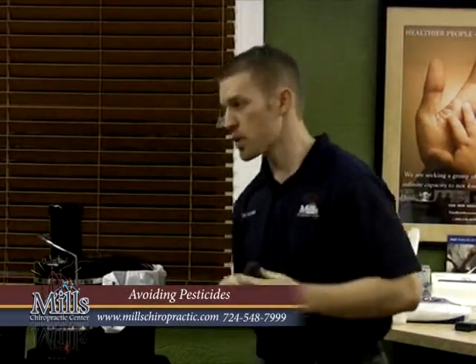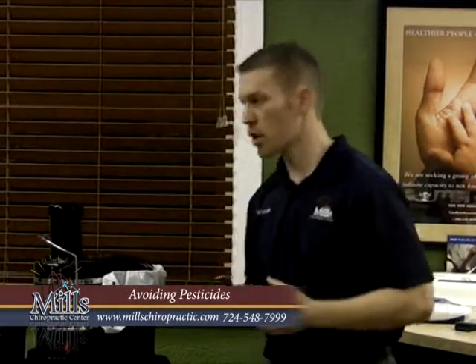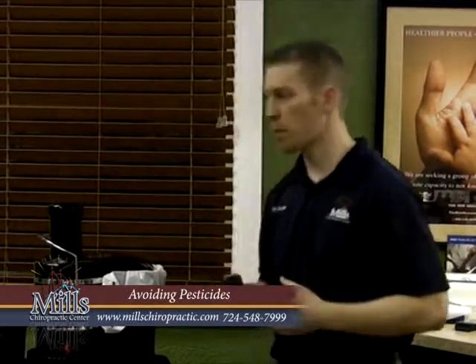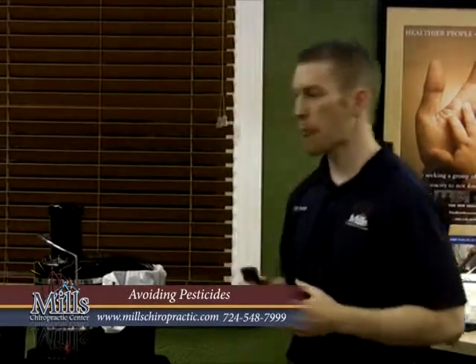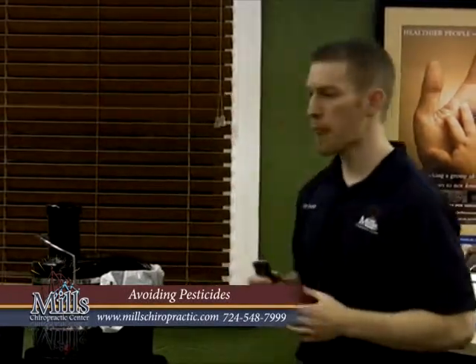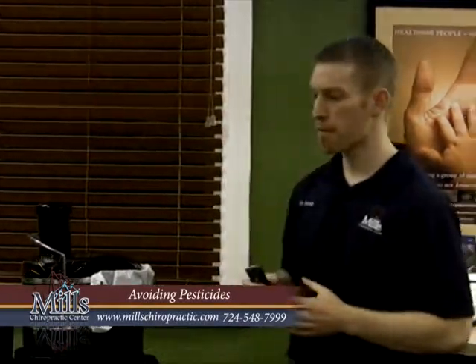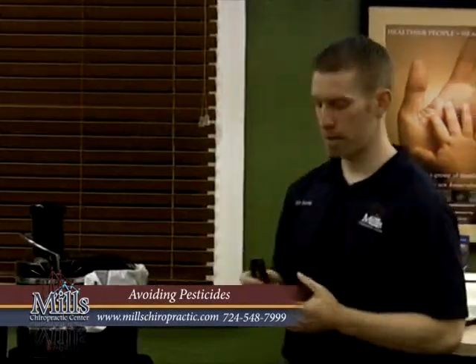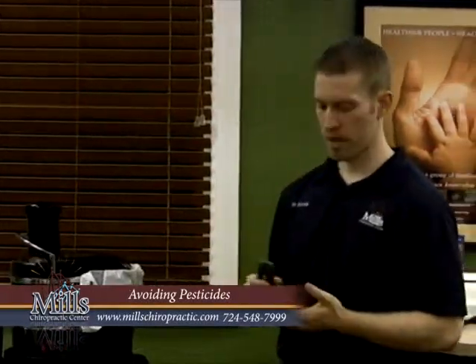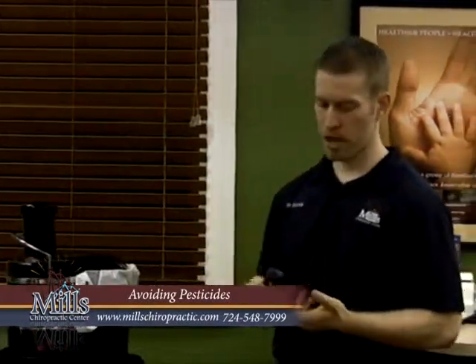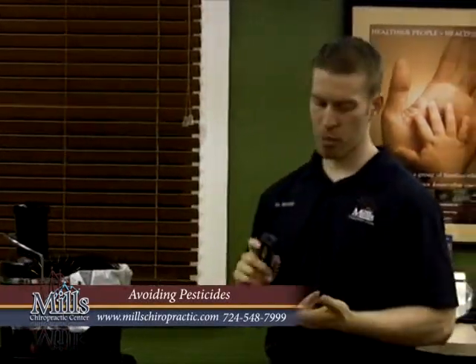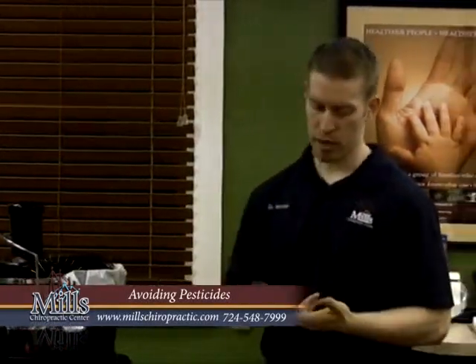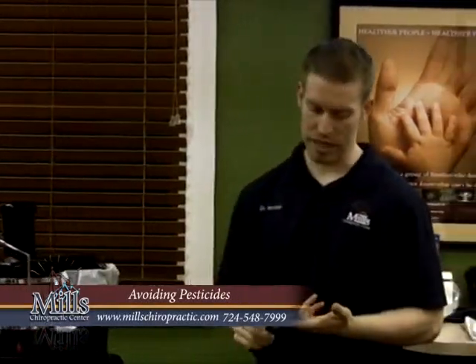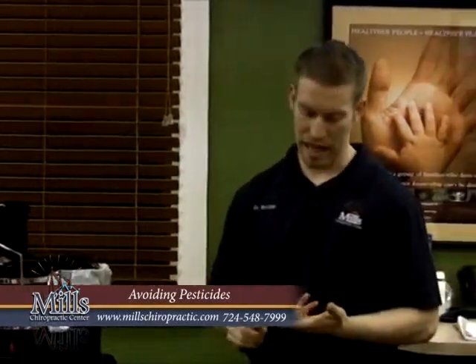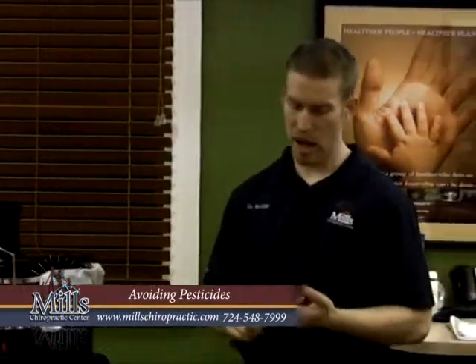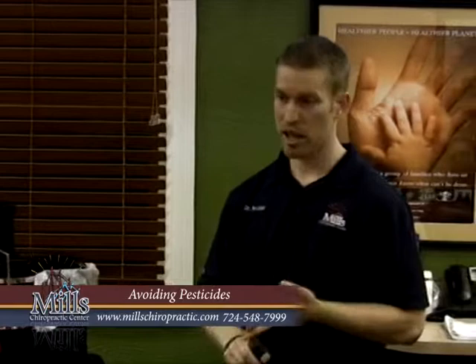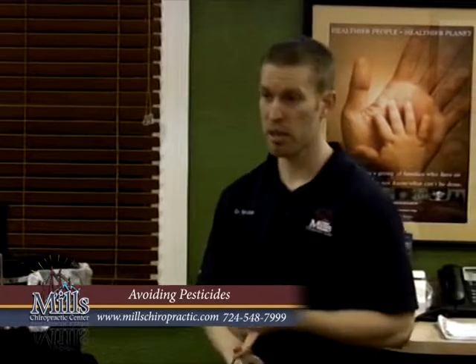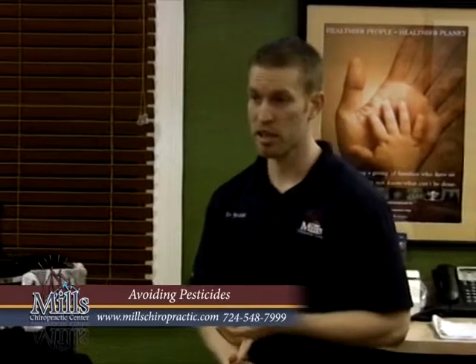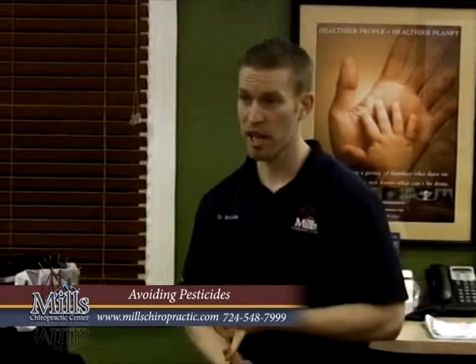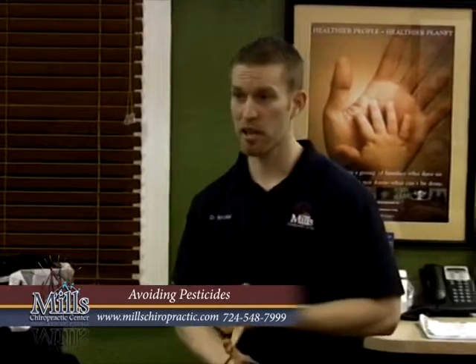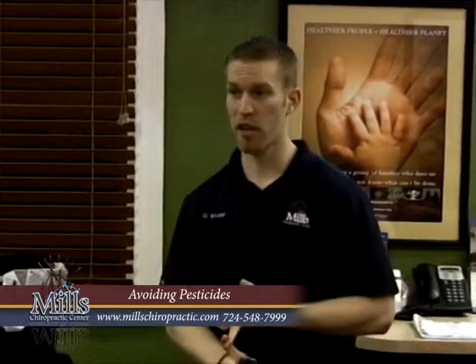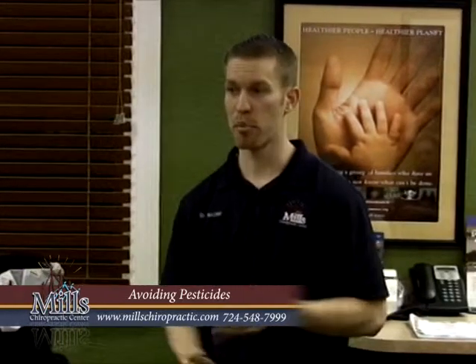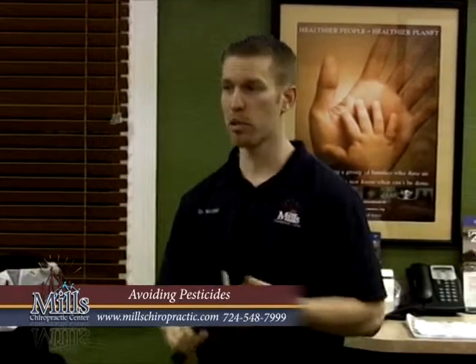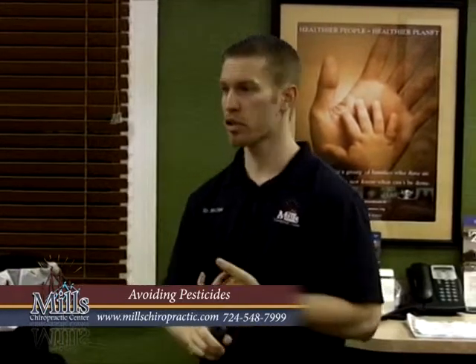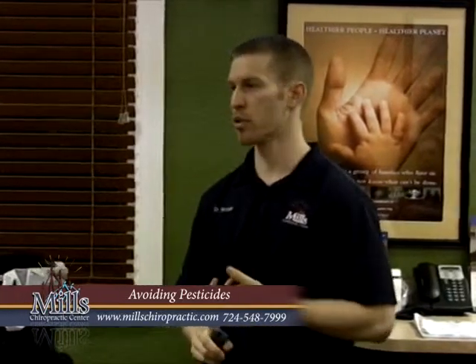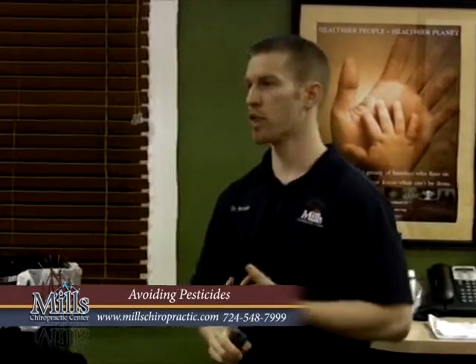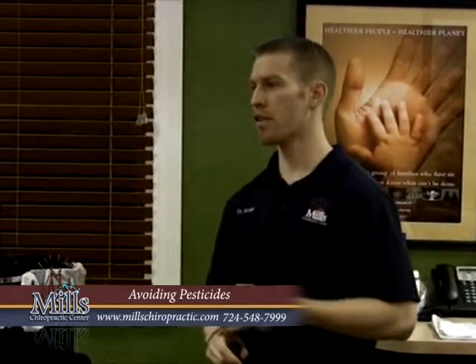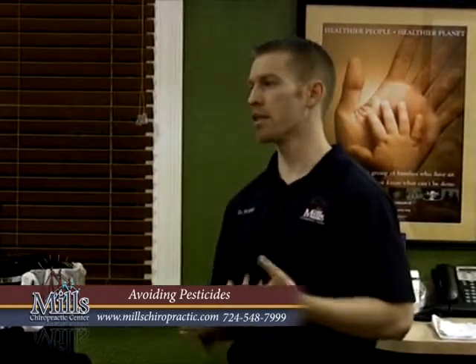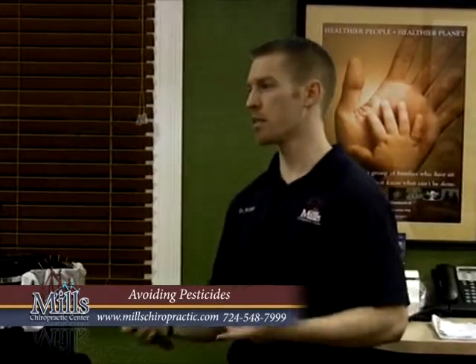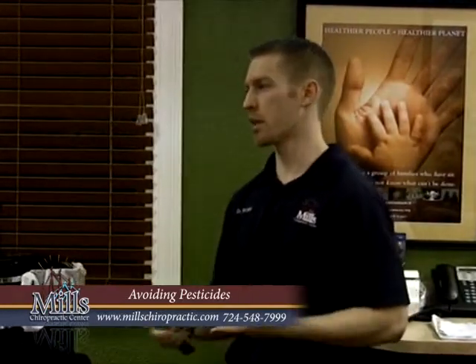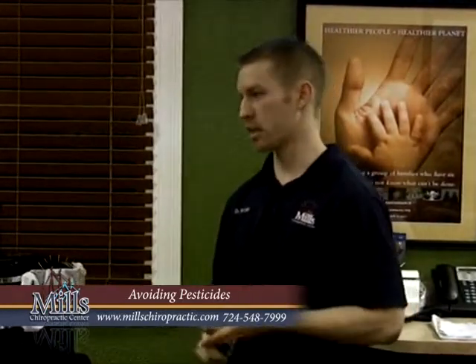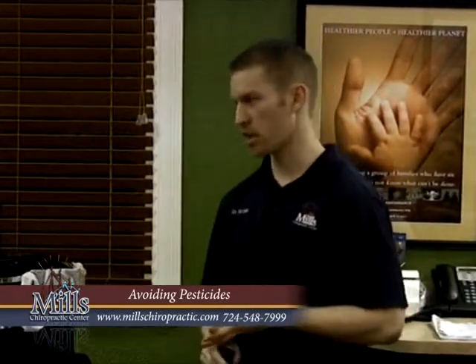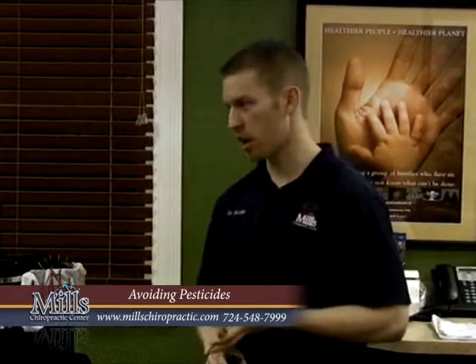So a couple things: how do you get the pesticides off, and which foods have the least pesticides on them?